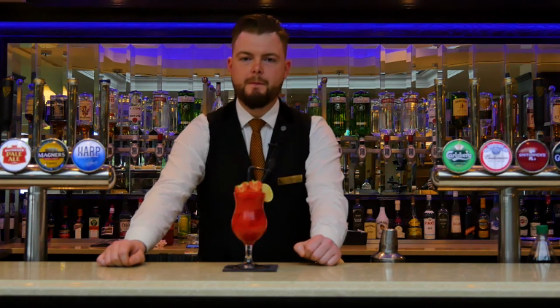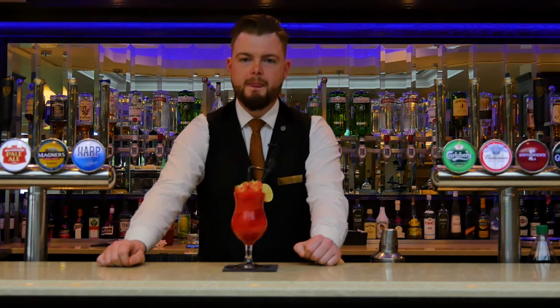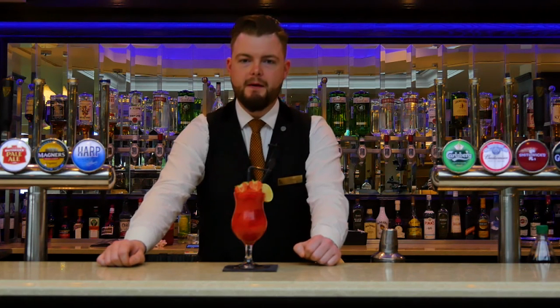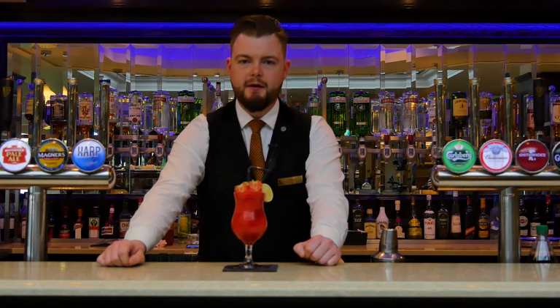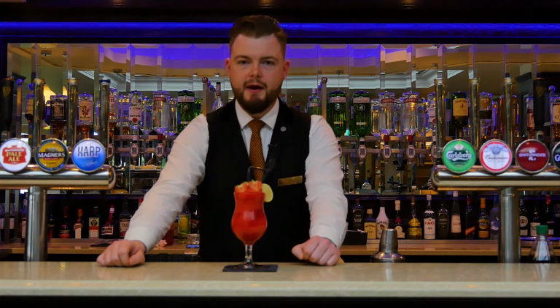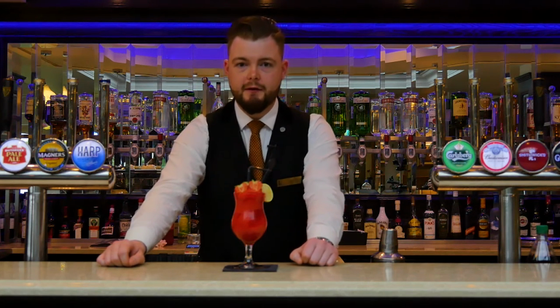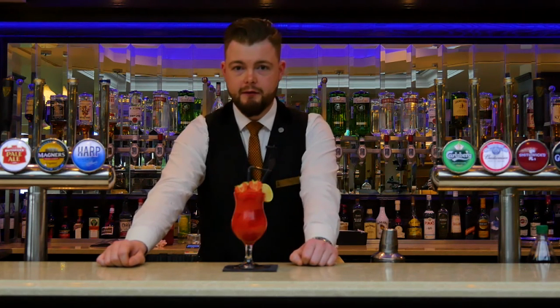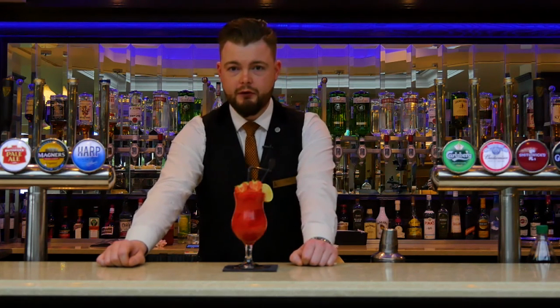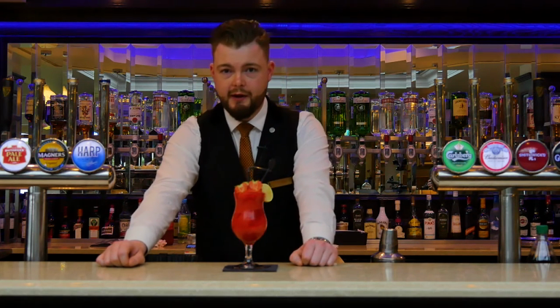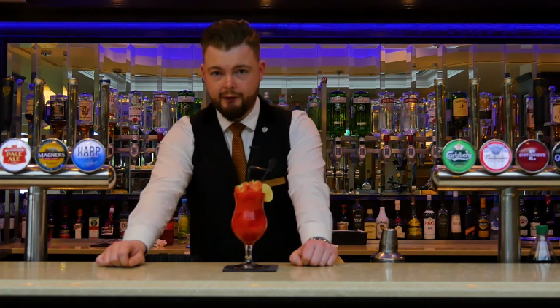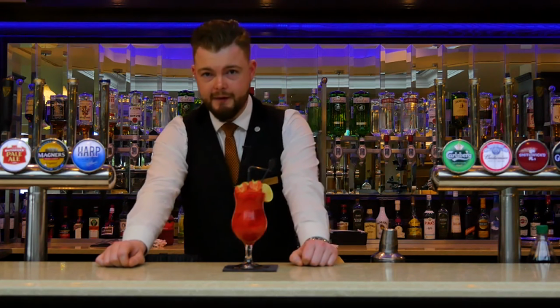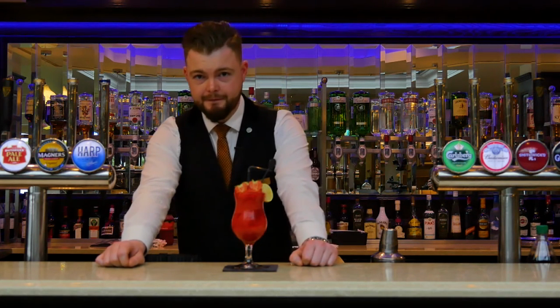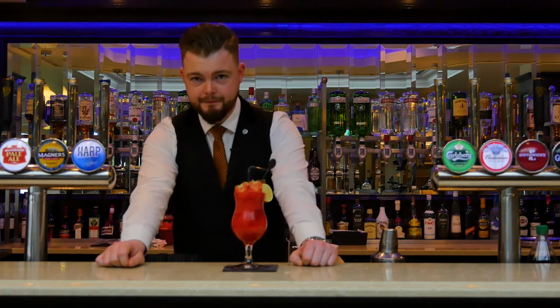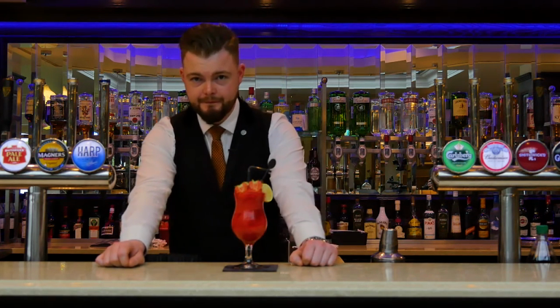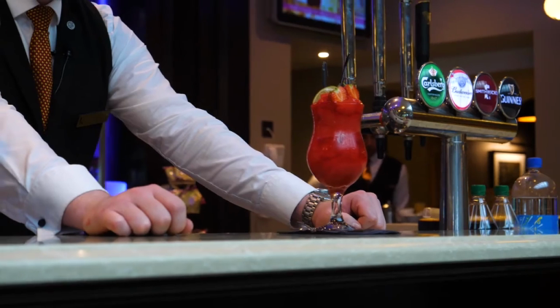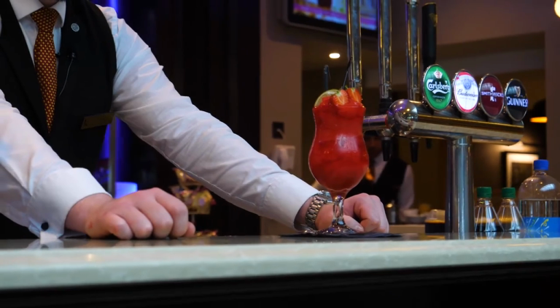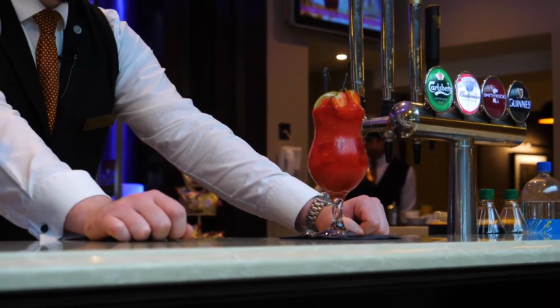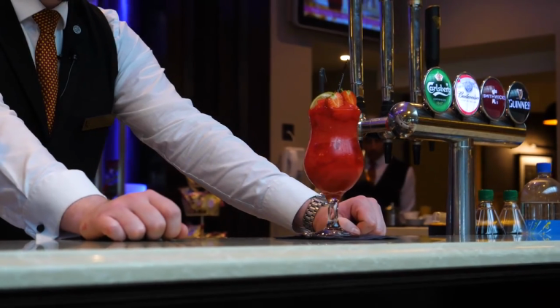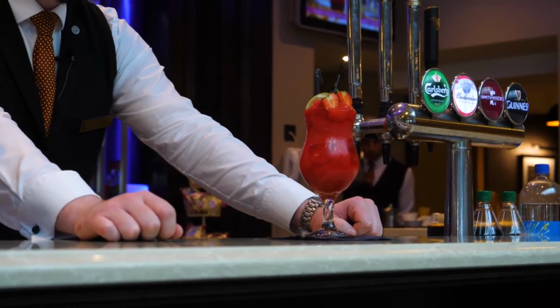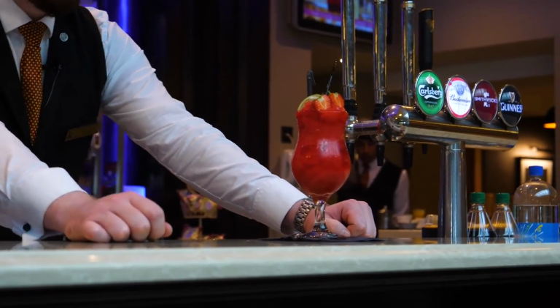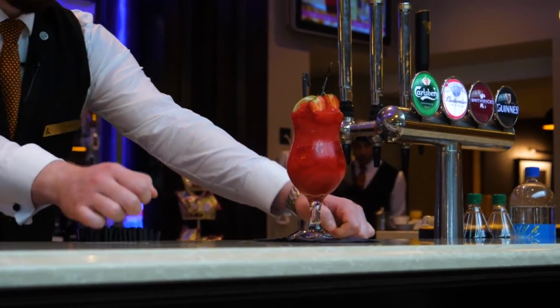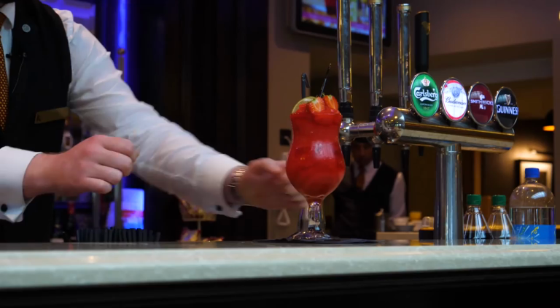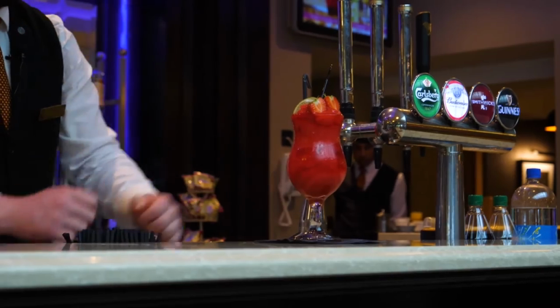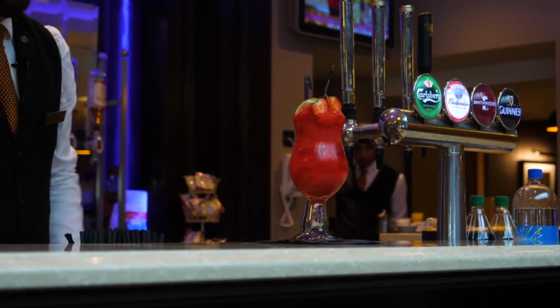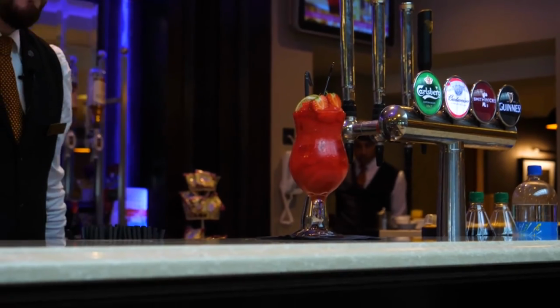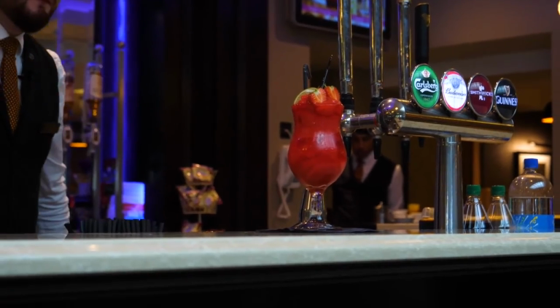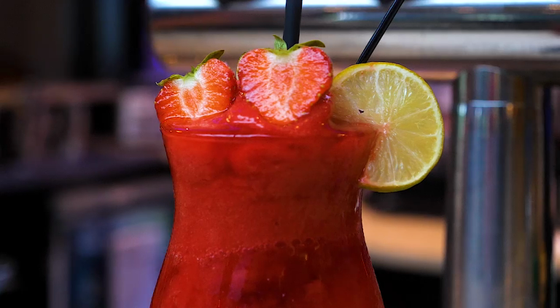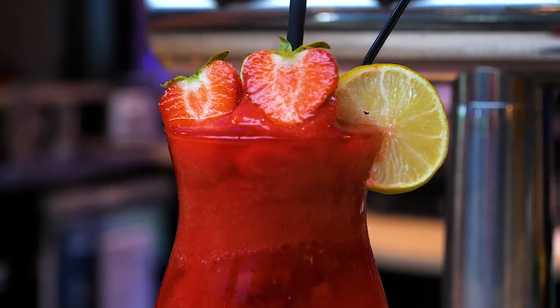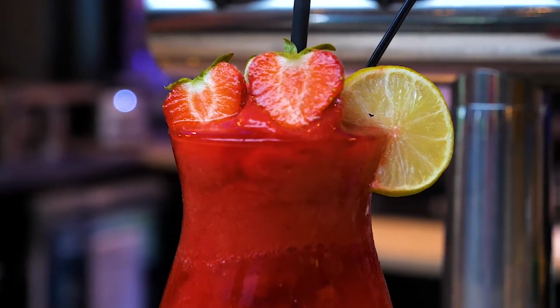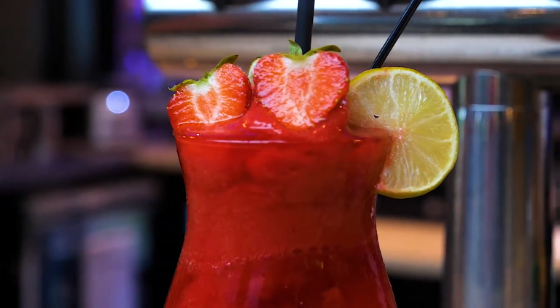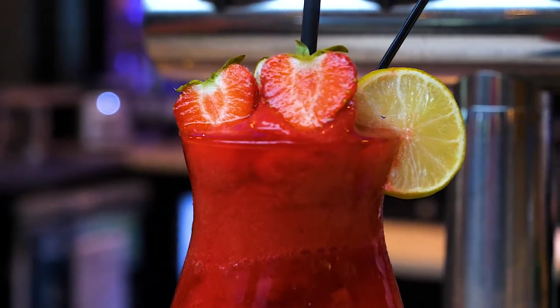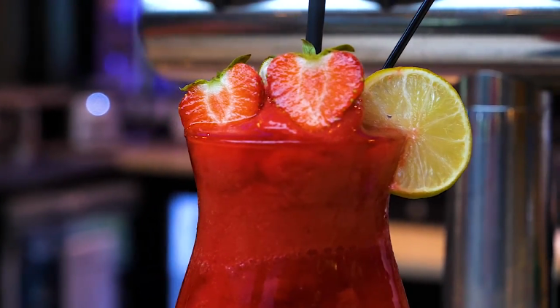And there you have it, Strawberry Daiquiri. Thank you.